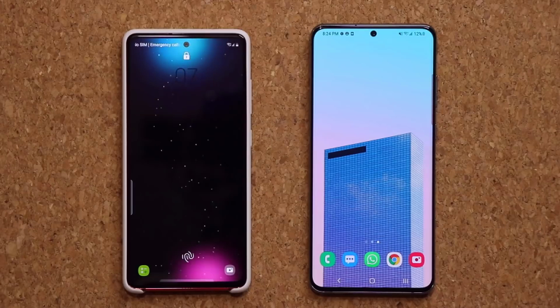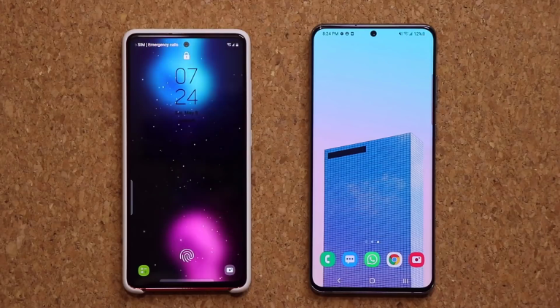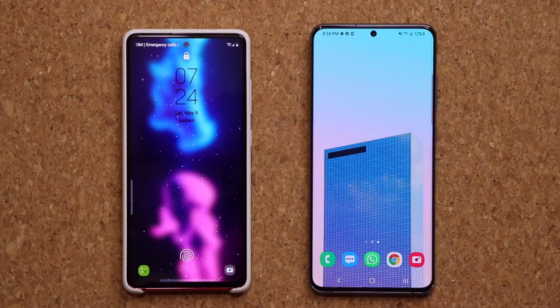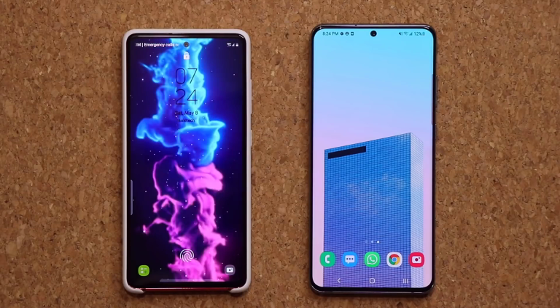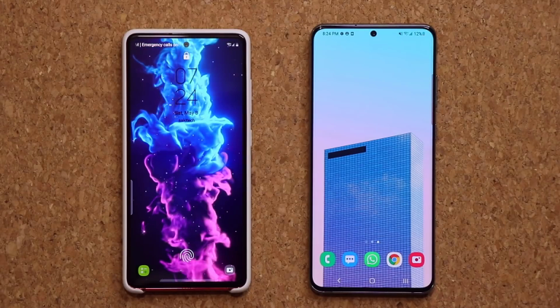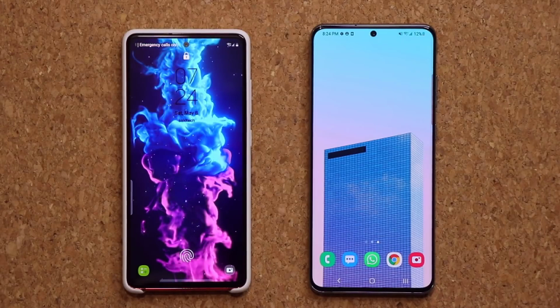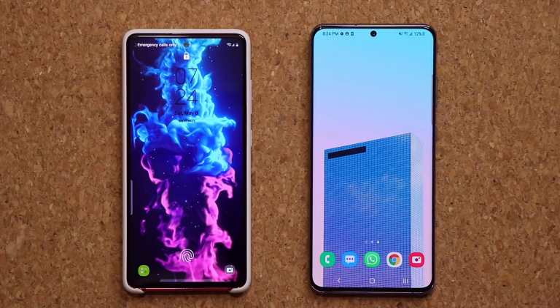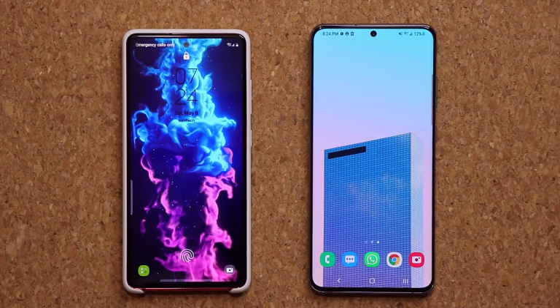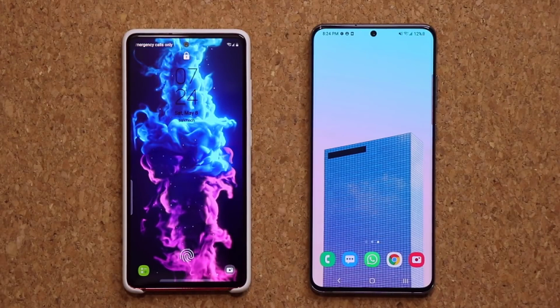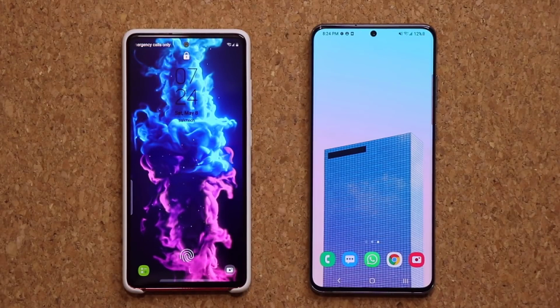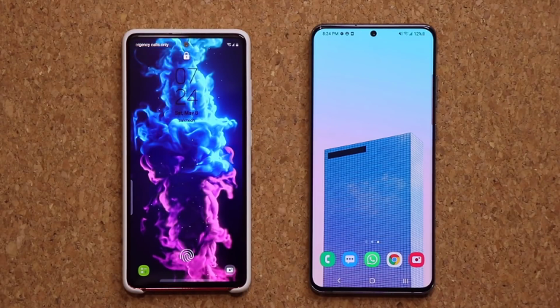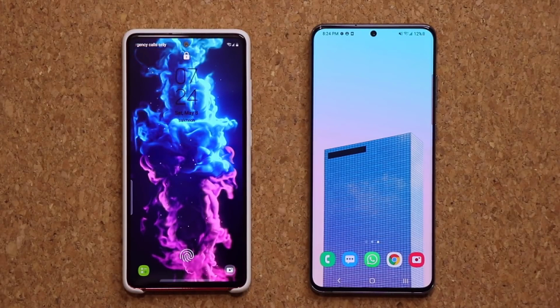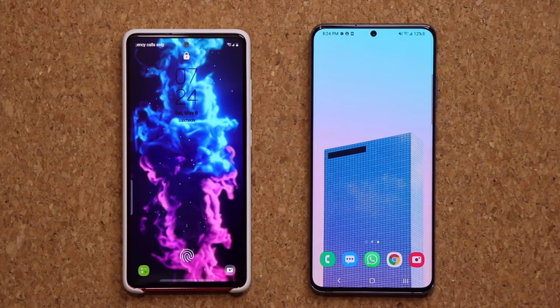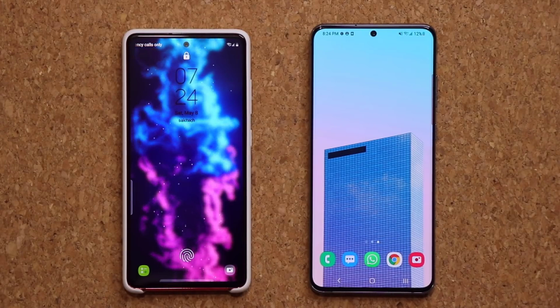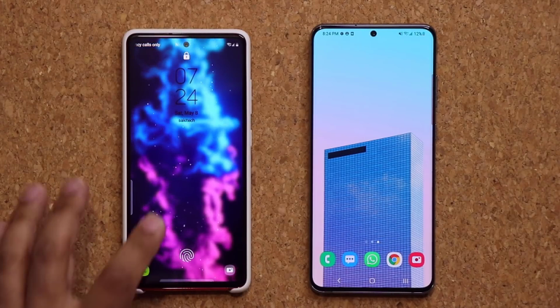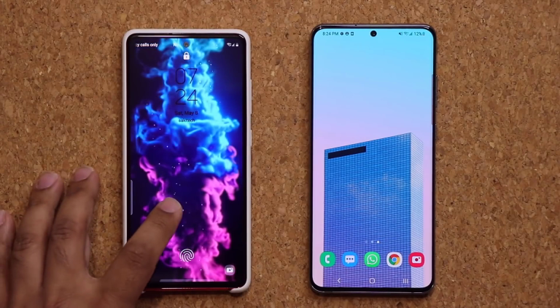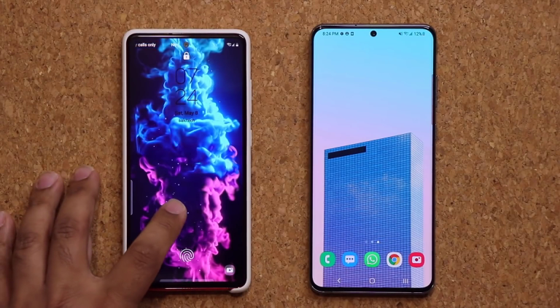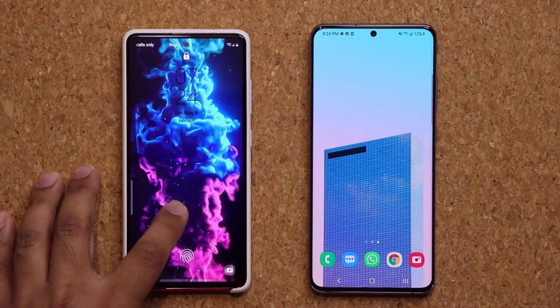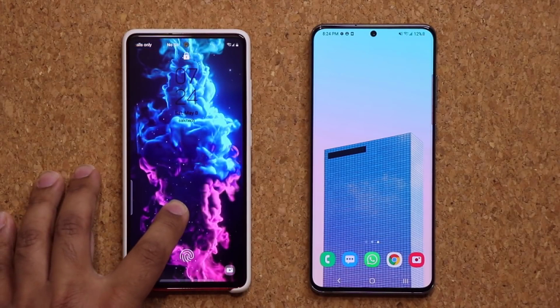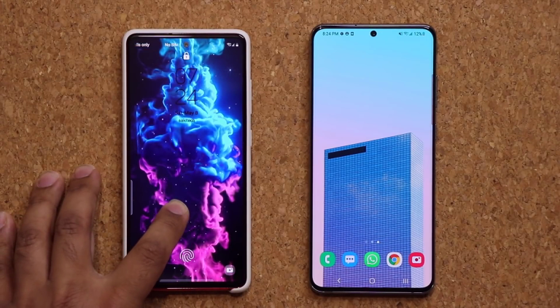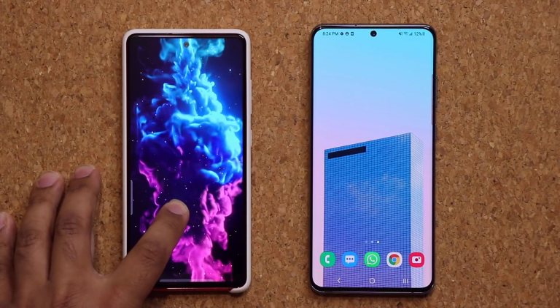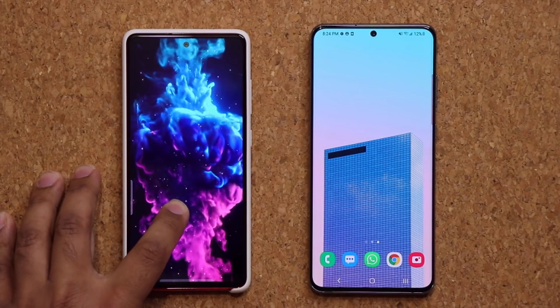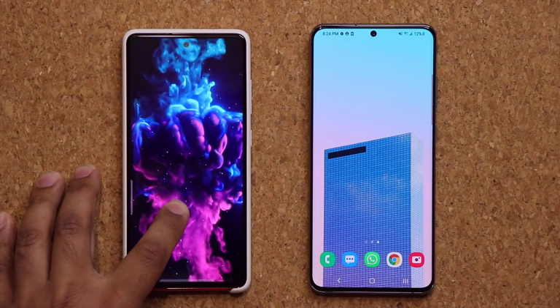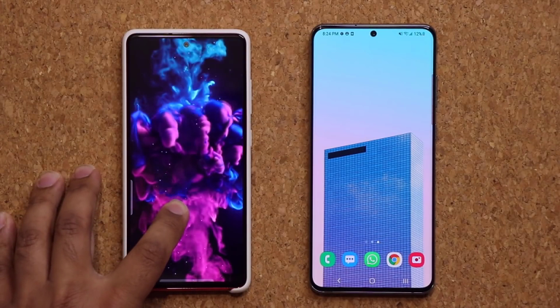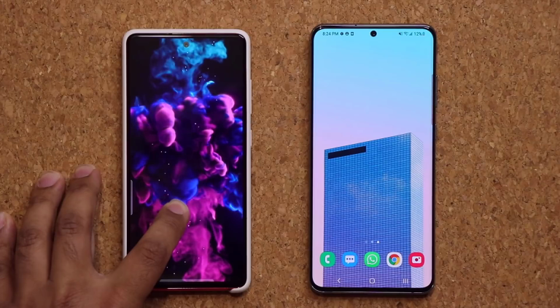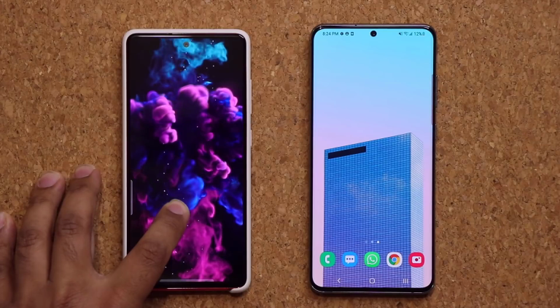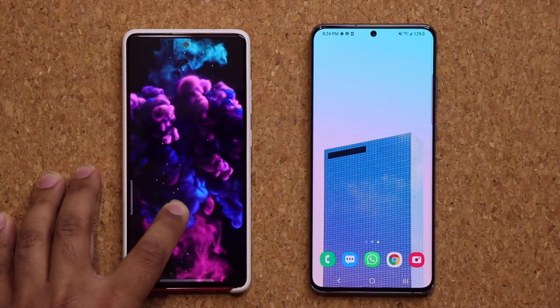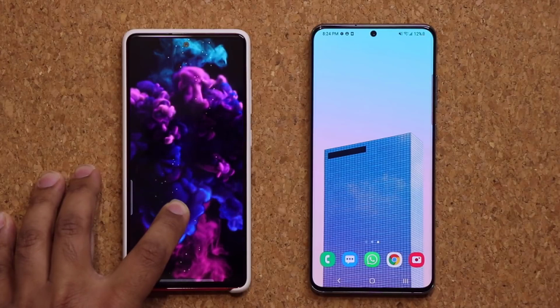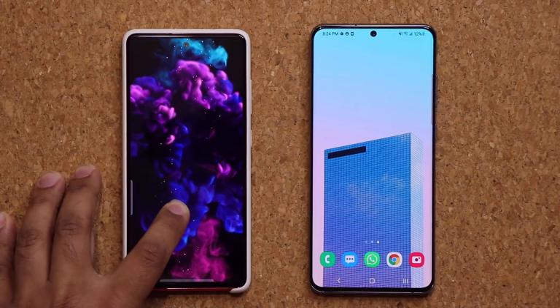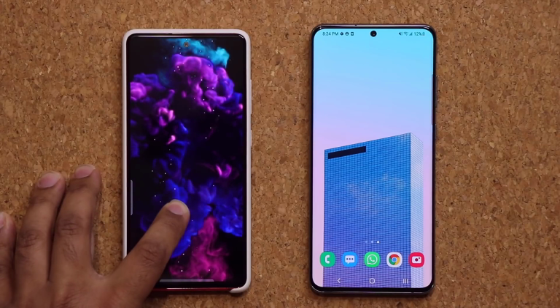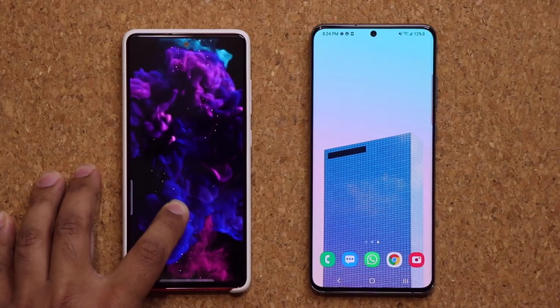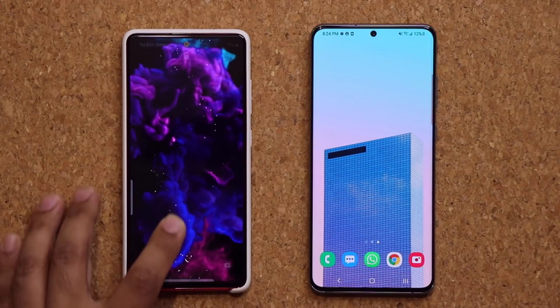Hey guys, Sok here from Sok E-Tech, and in today's video we have a brand new software update for our Samsung Galaxy smartphones.